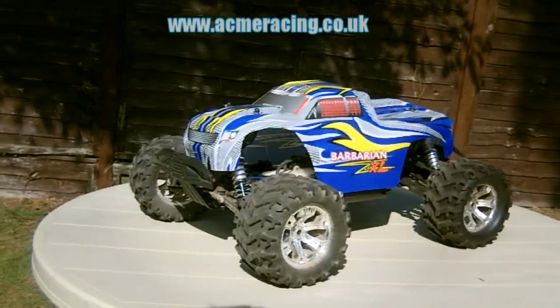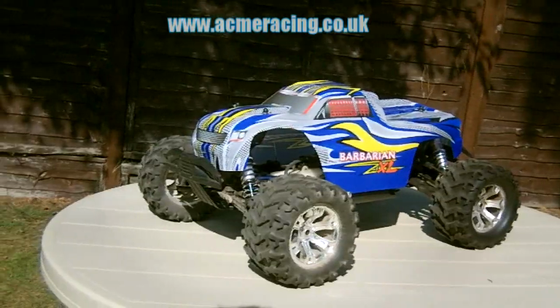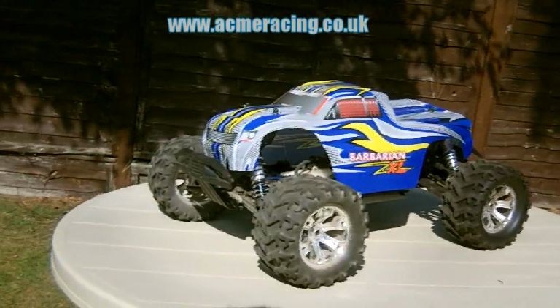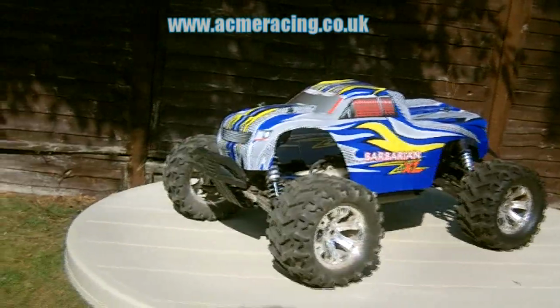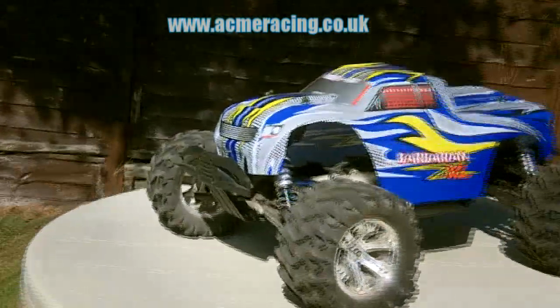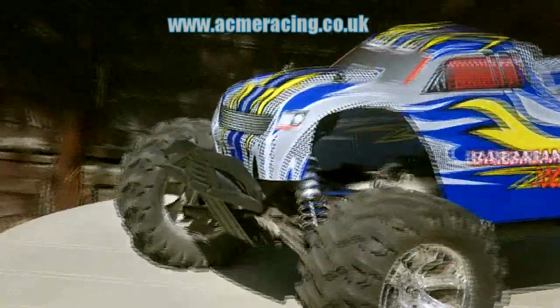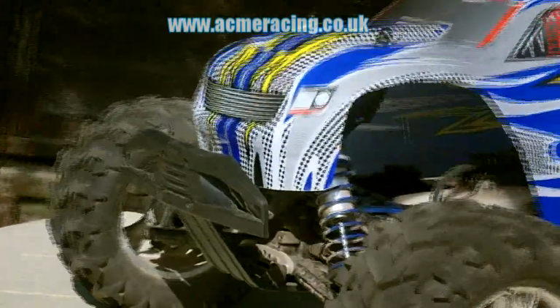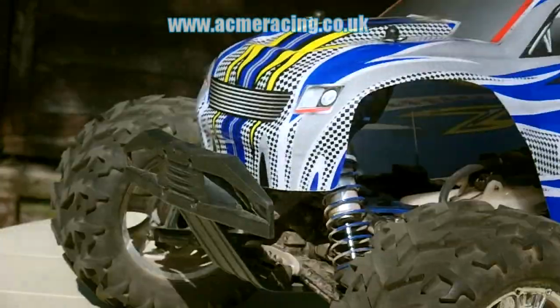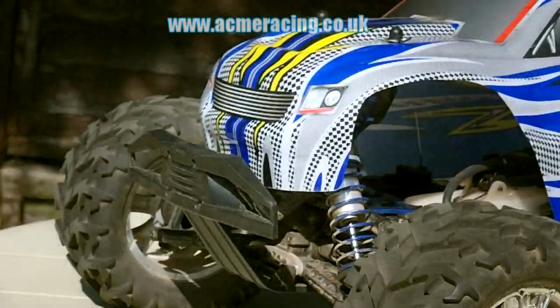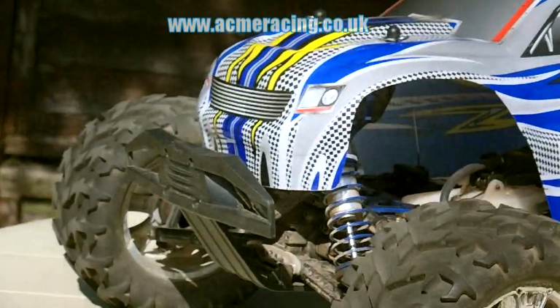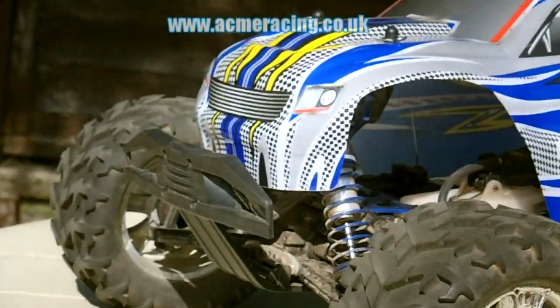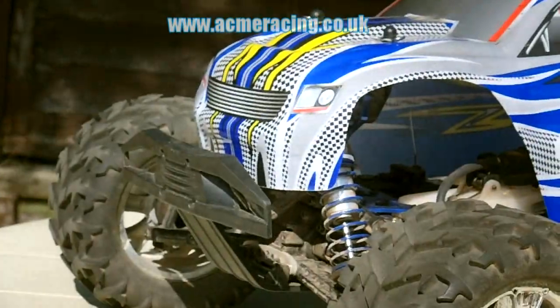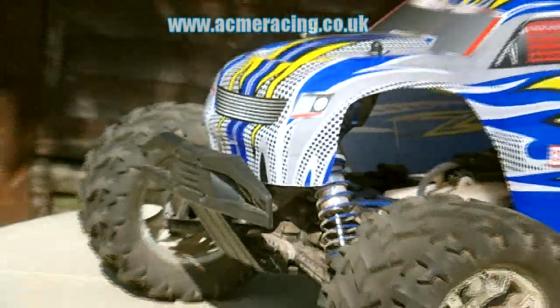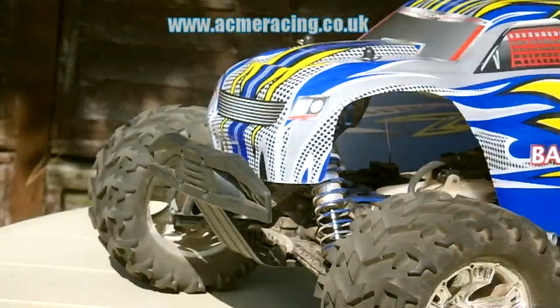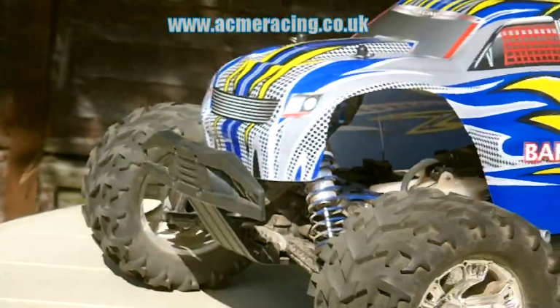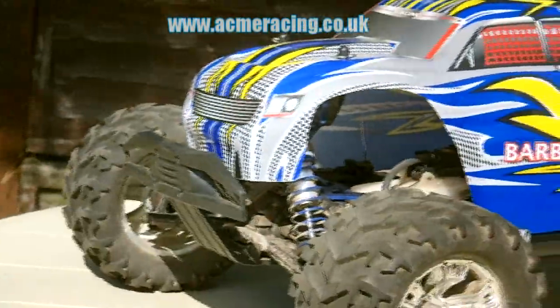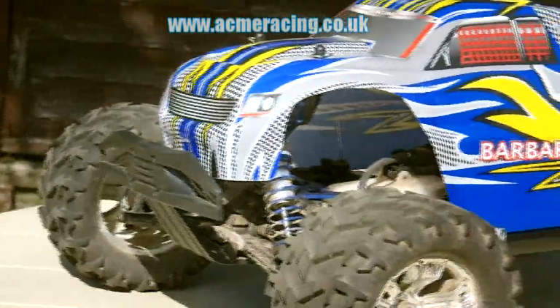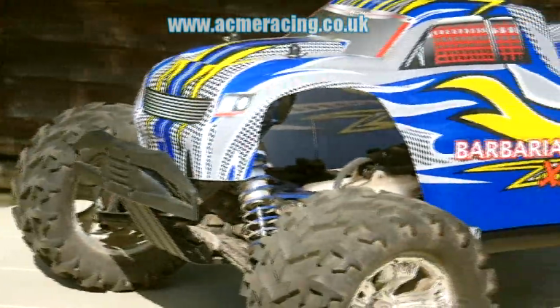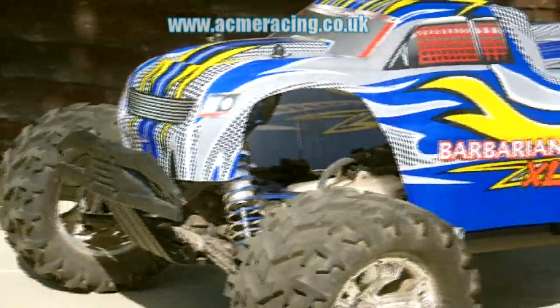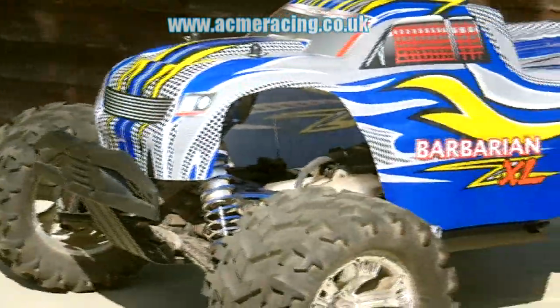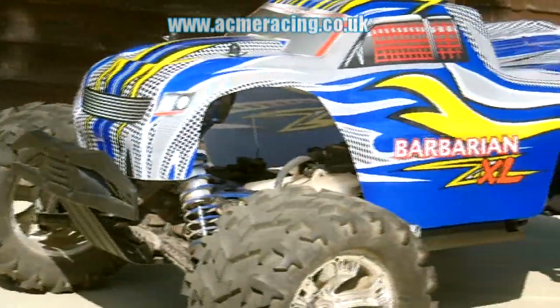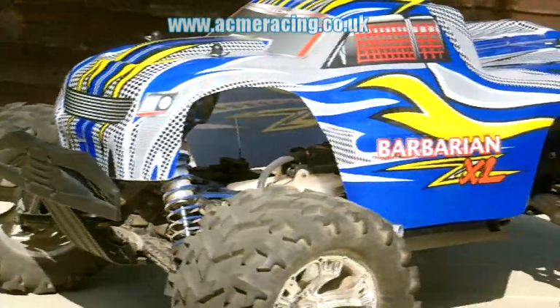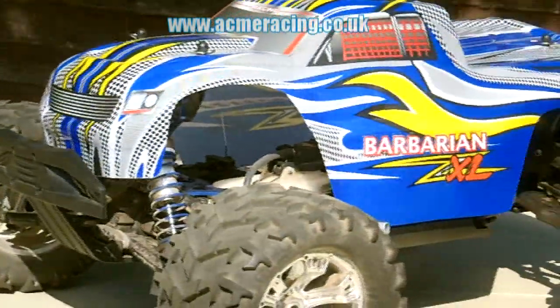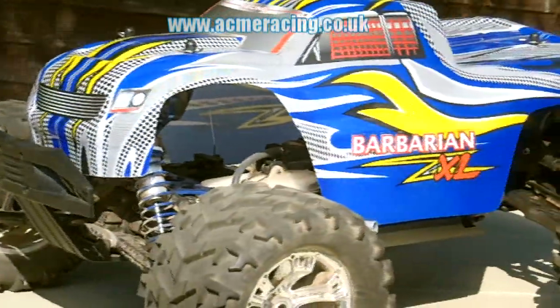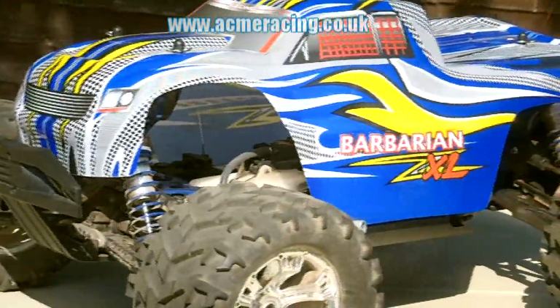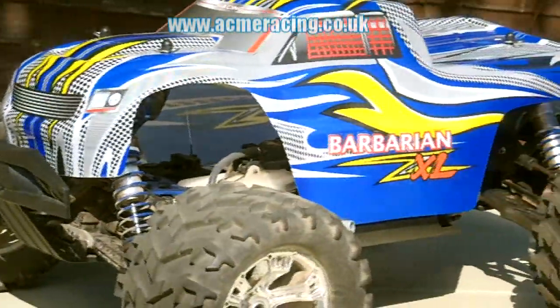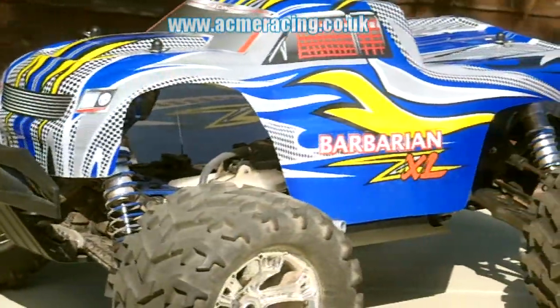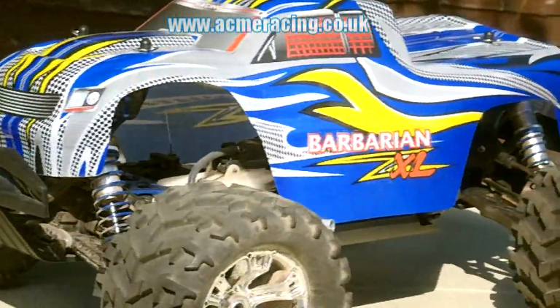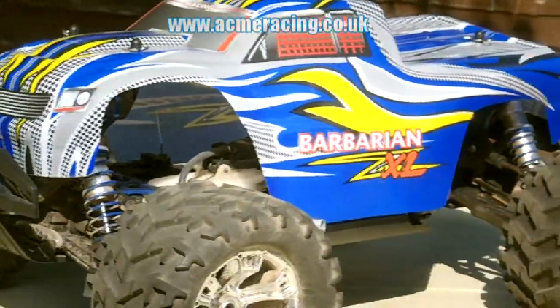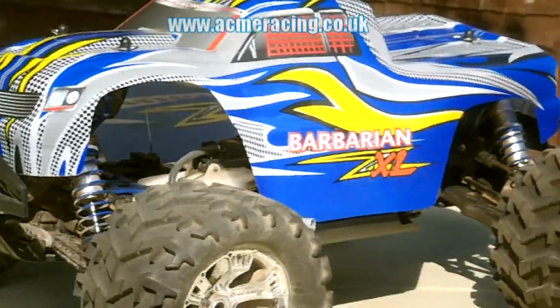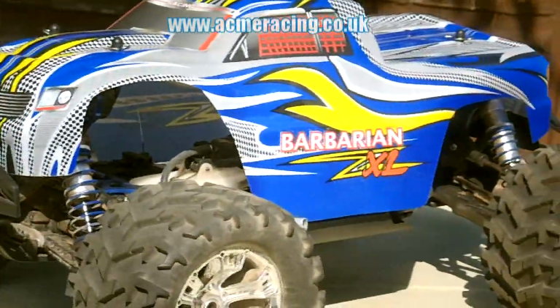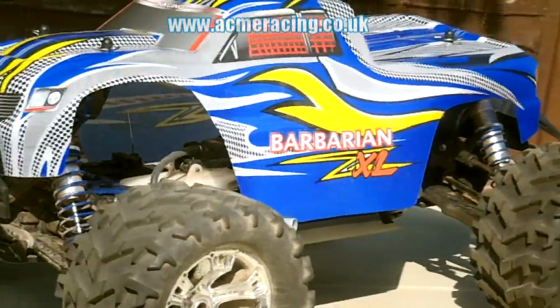Of course, also in the box will be your pre-assembled Acme model.